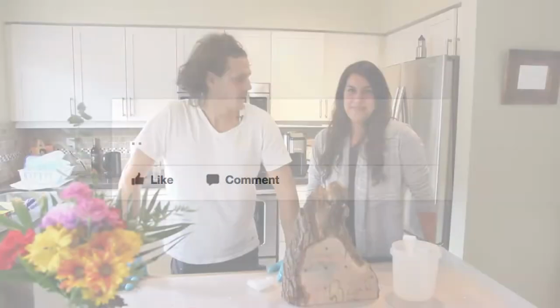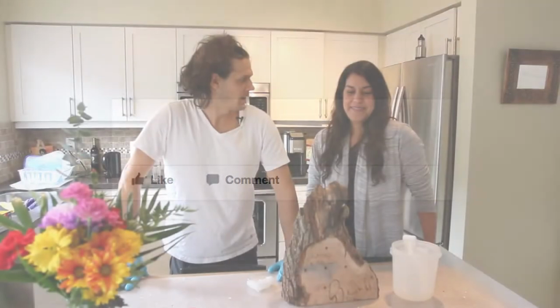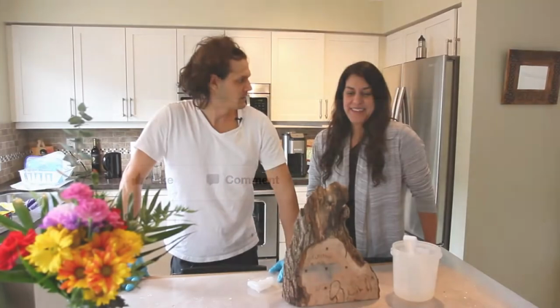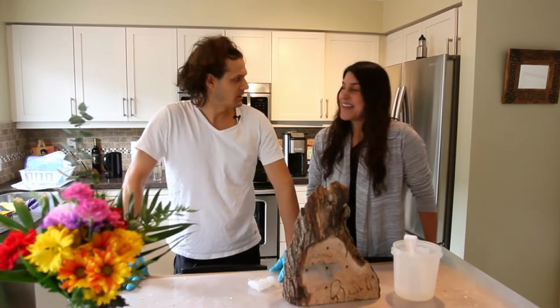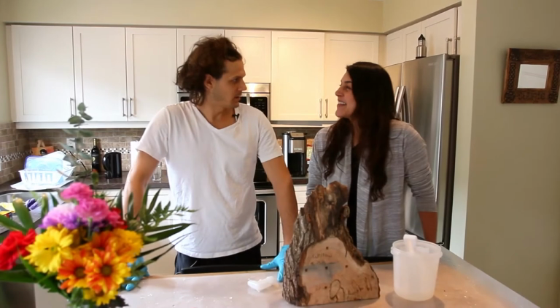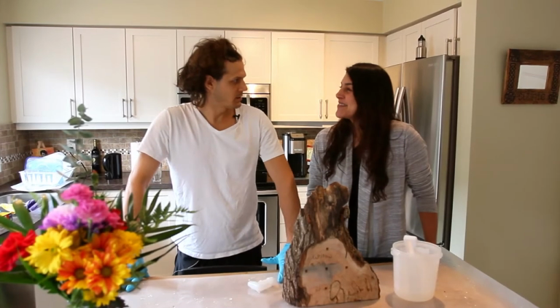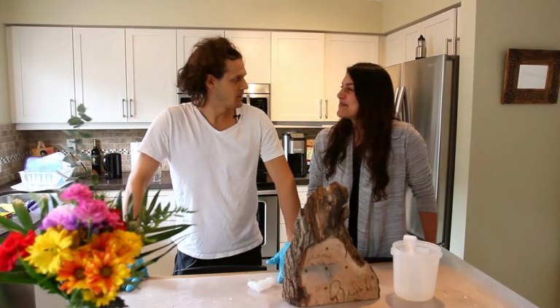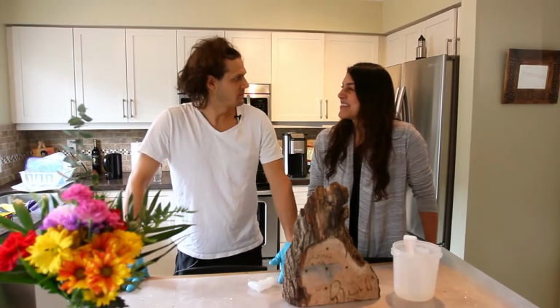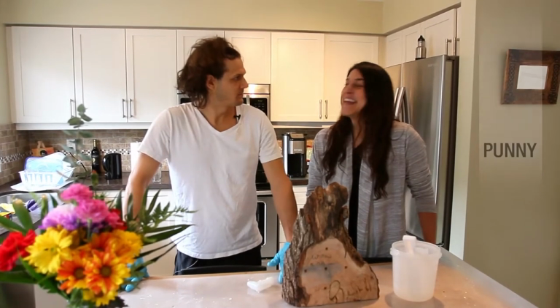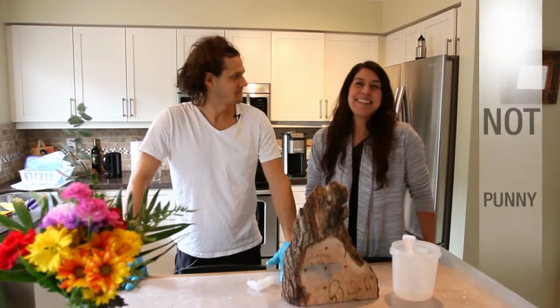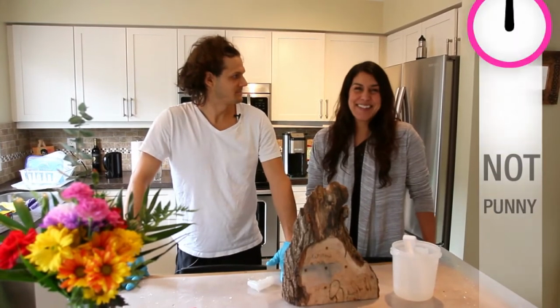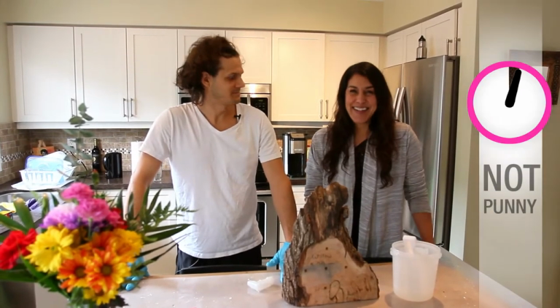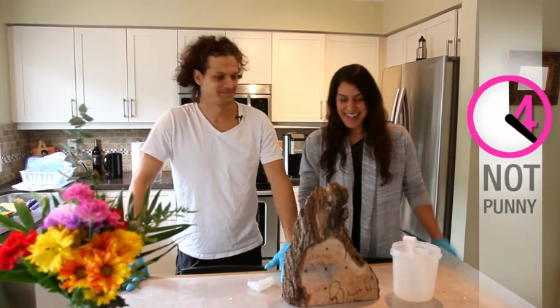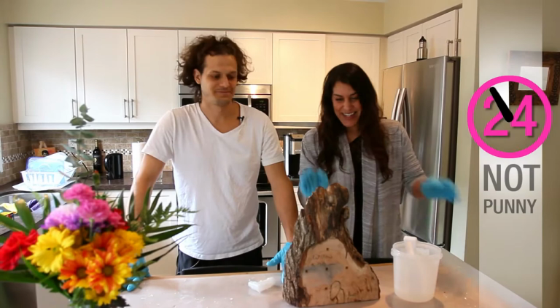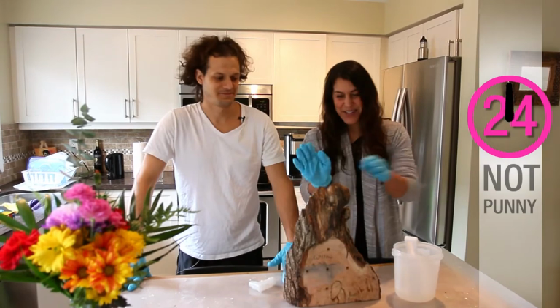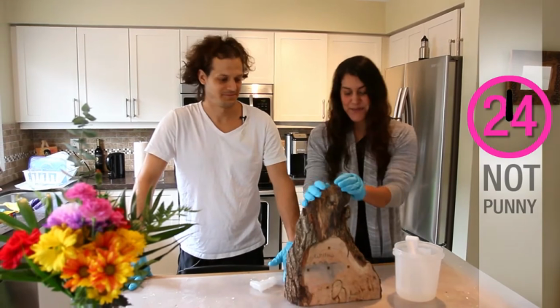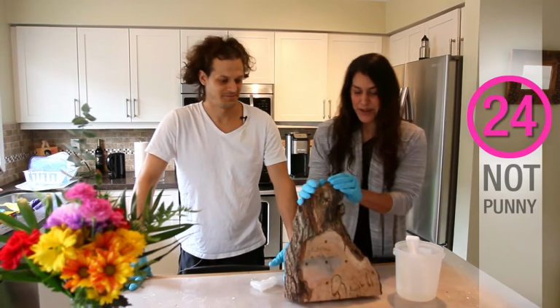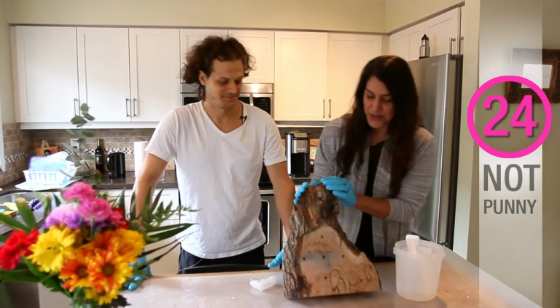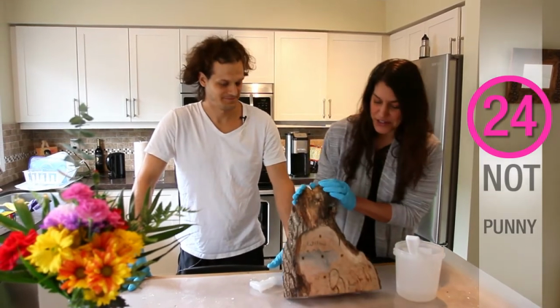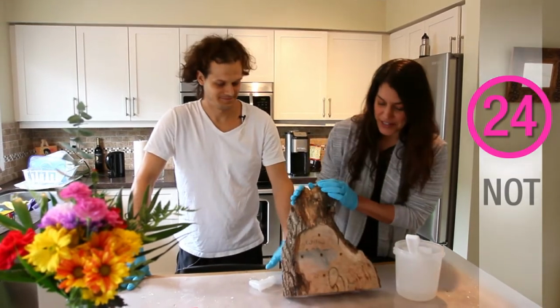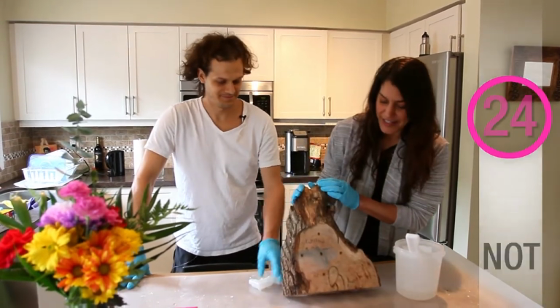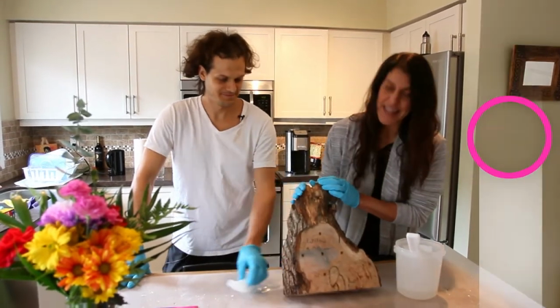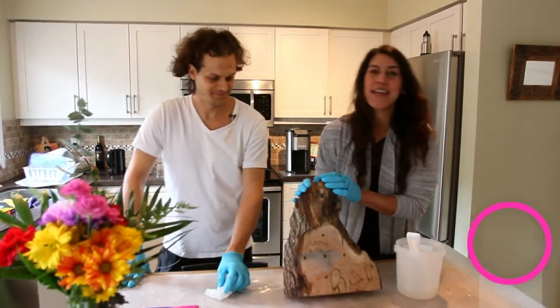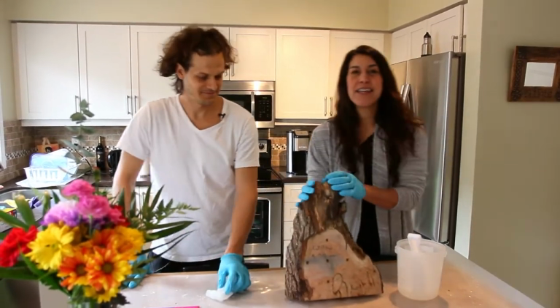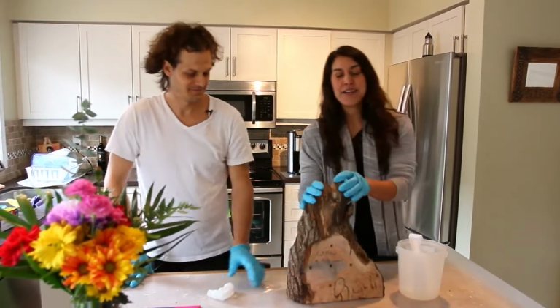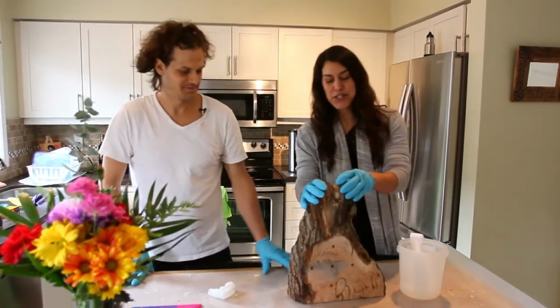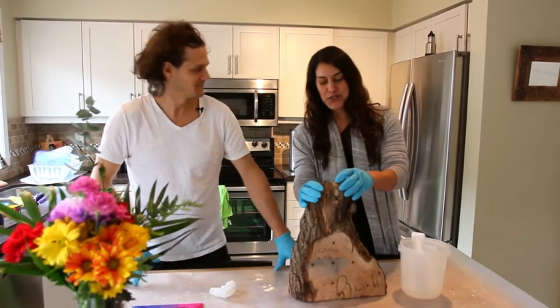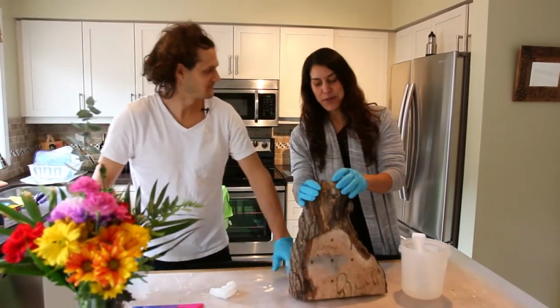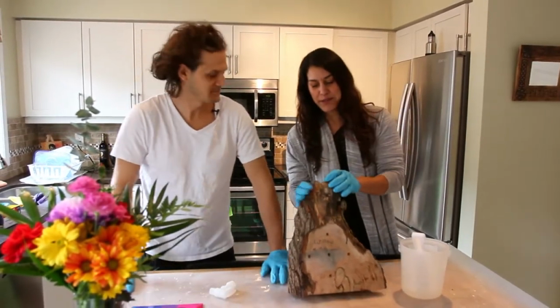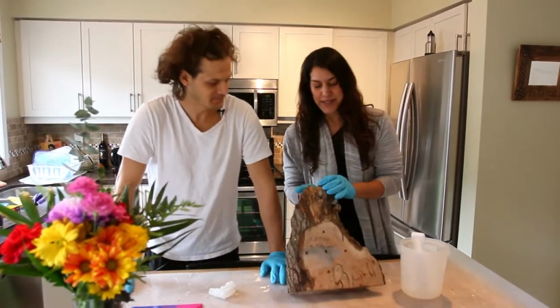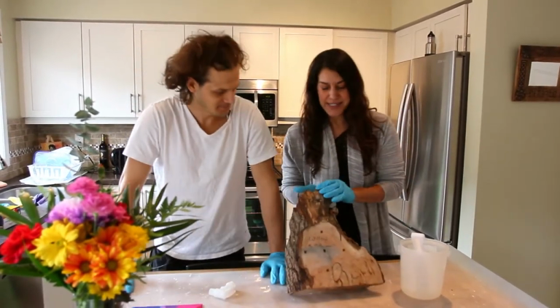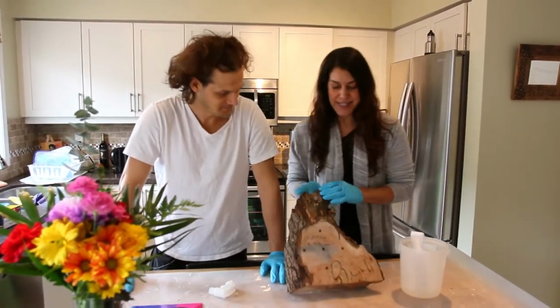Okay, so tick tock, Joanne. Tick tock, here we are back with our clock. And we're going to do a couple of things today.